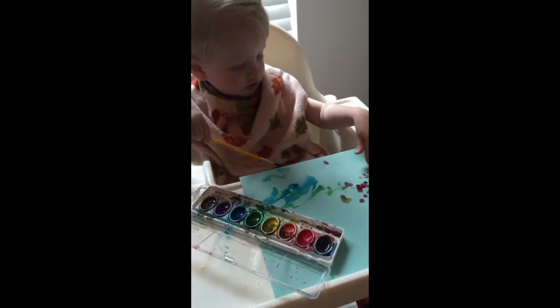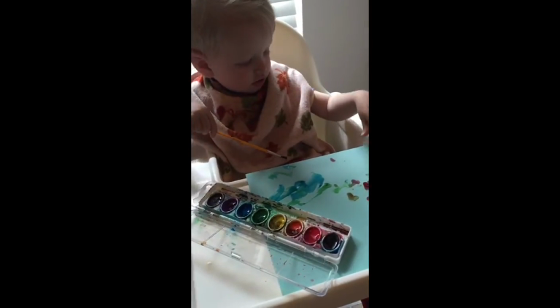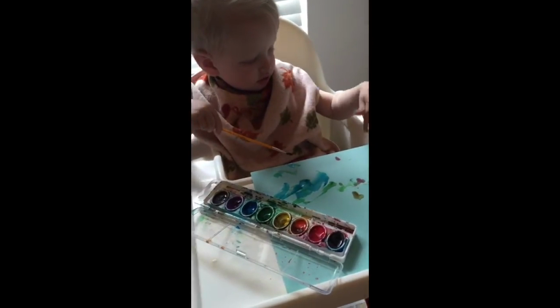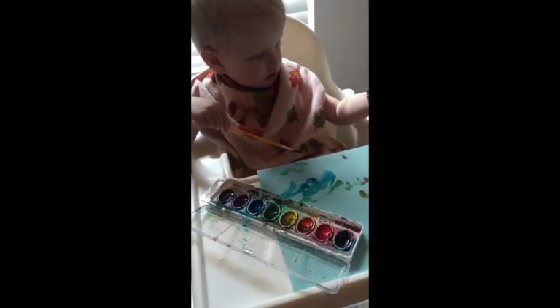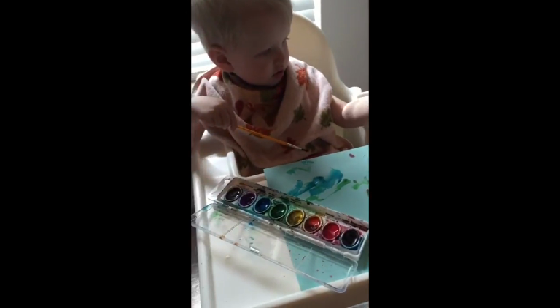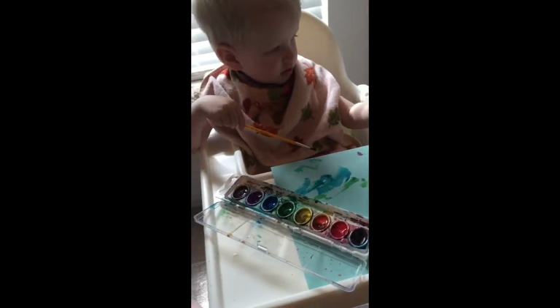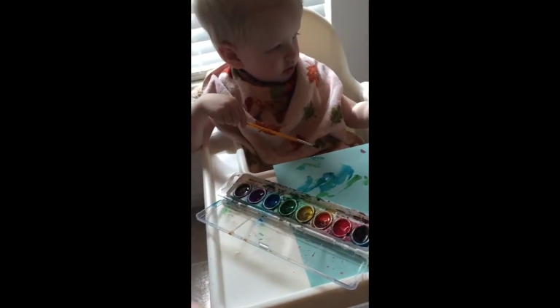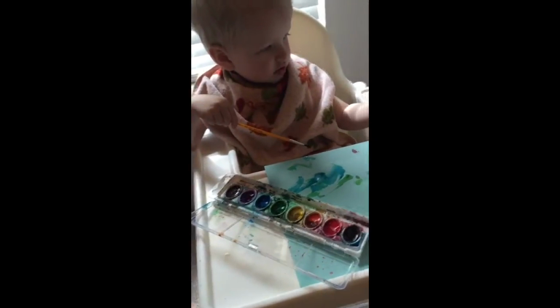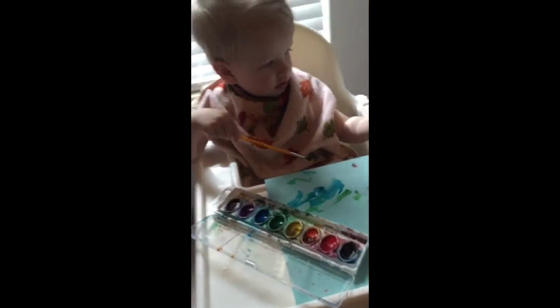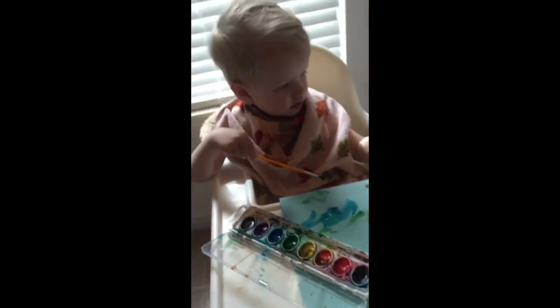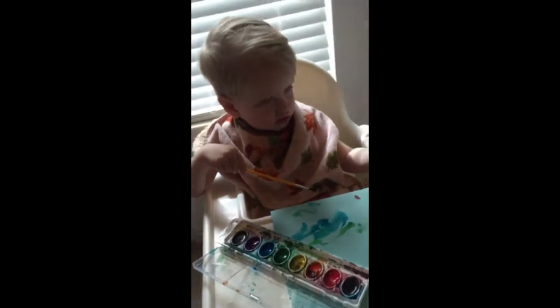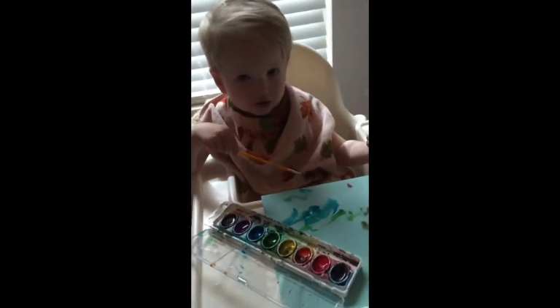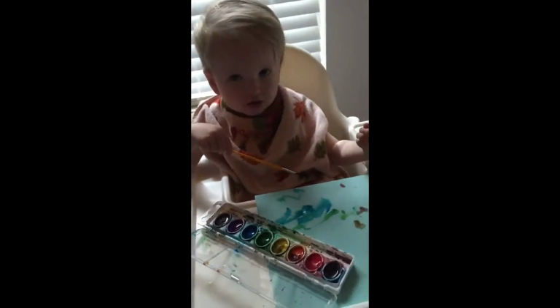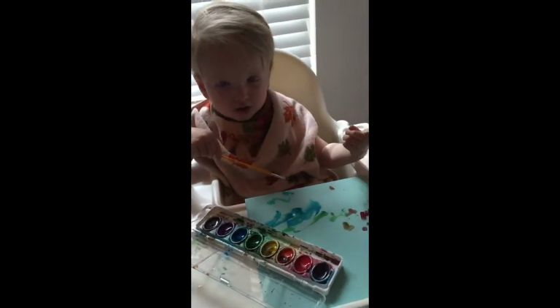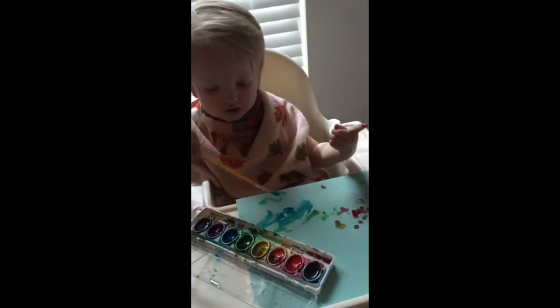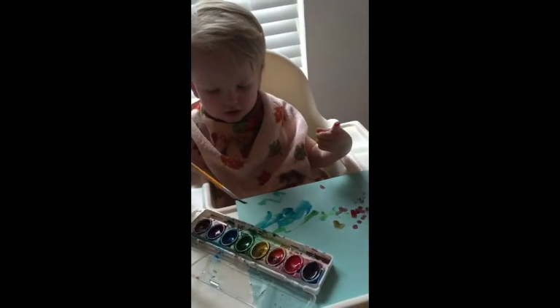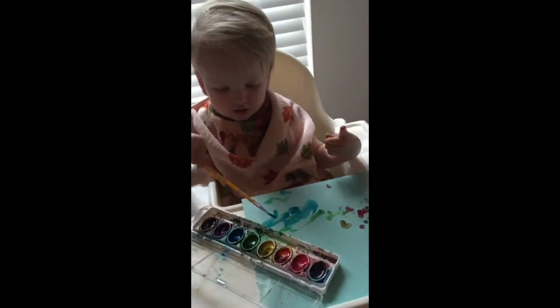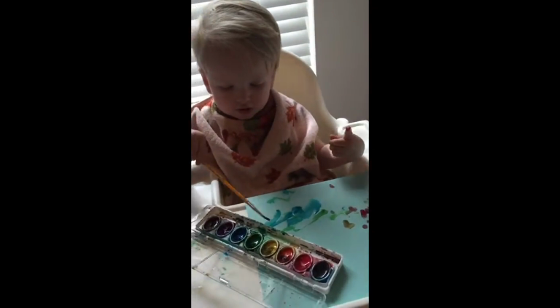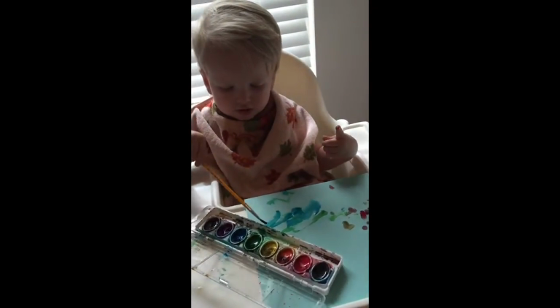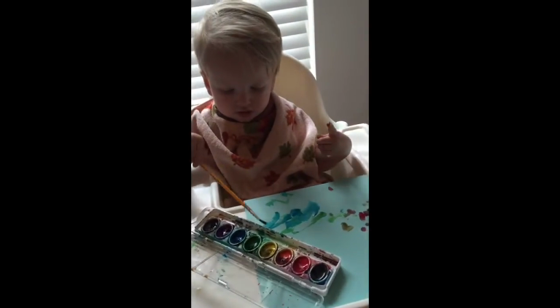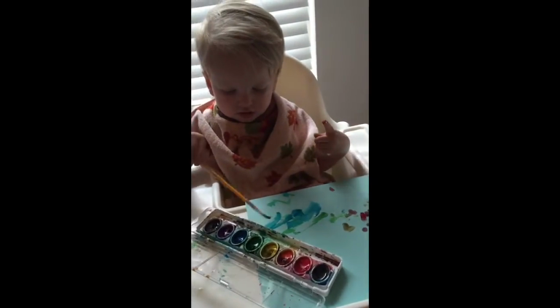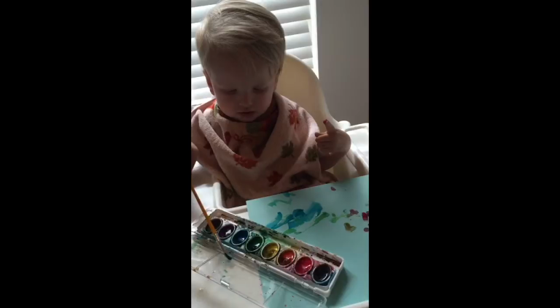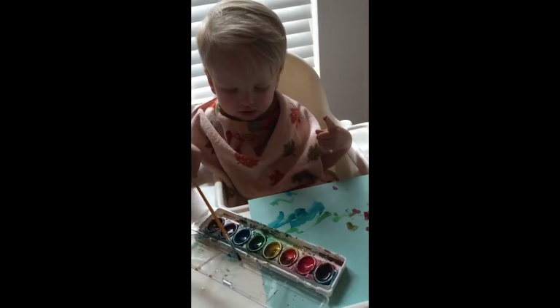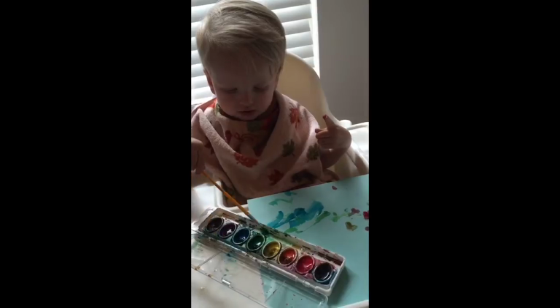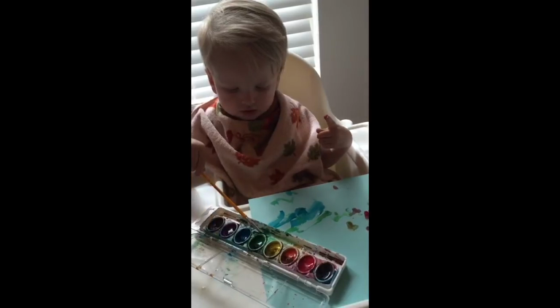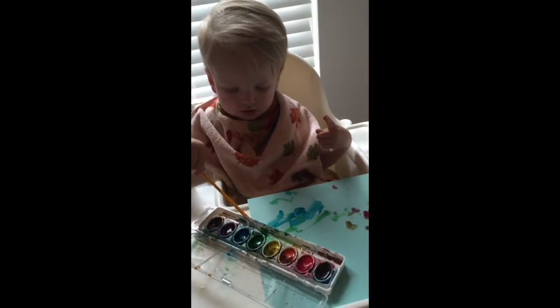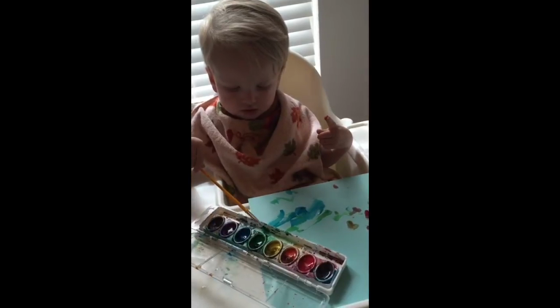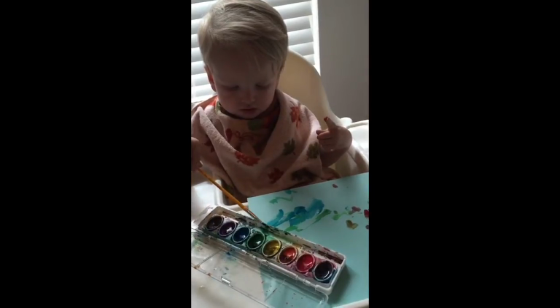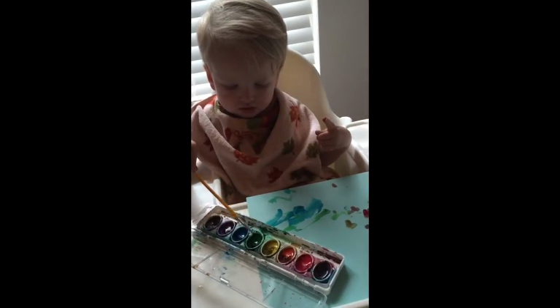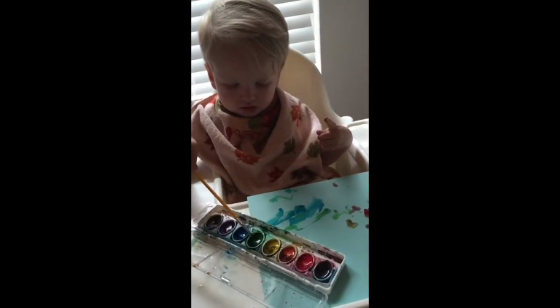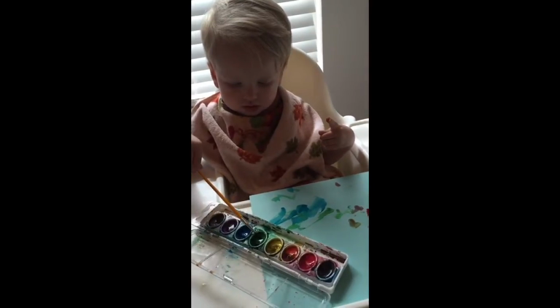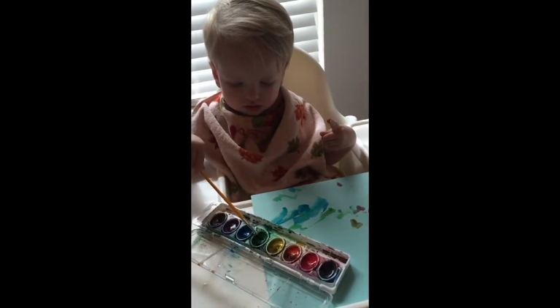Are we going to send this picture to Mama and Papa? That's a good idea. I think we should.